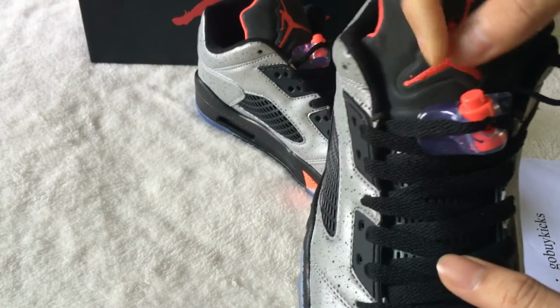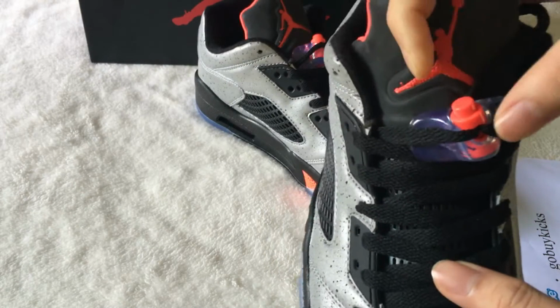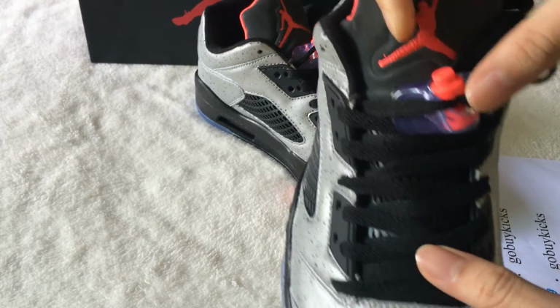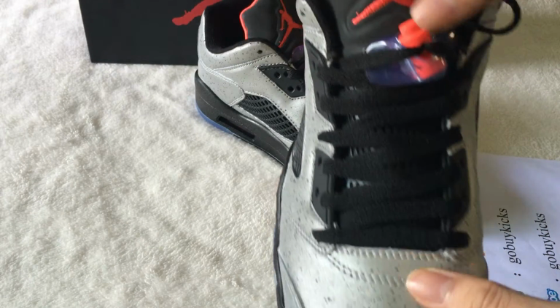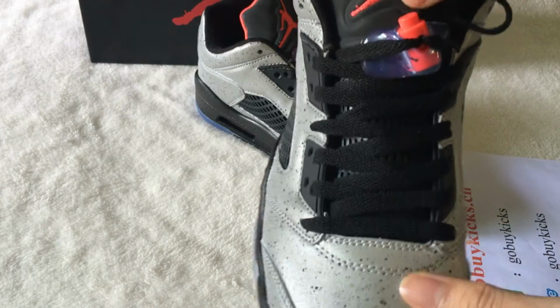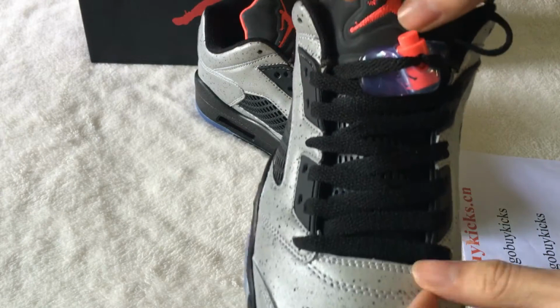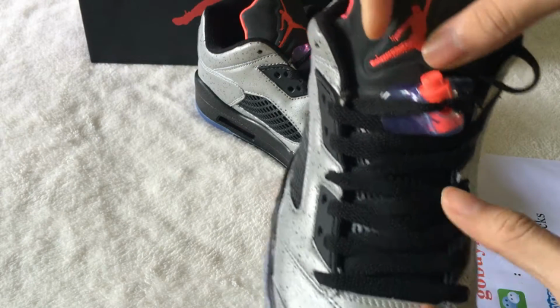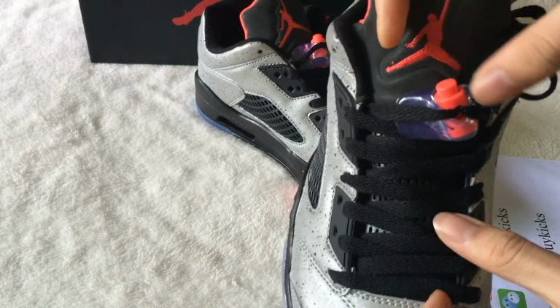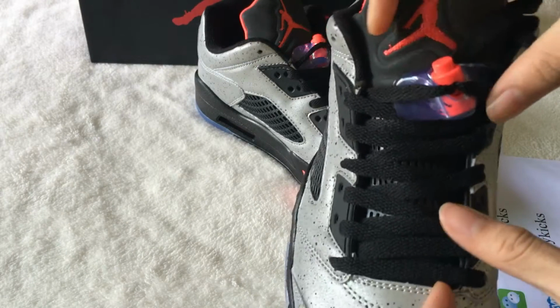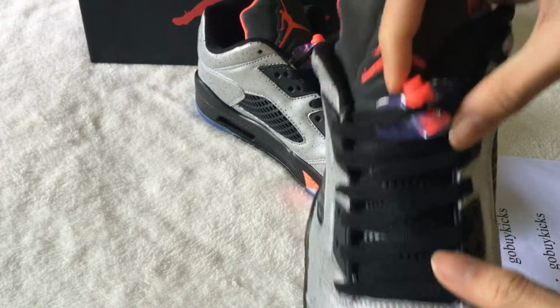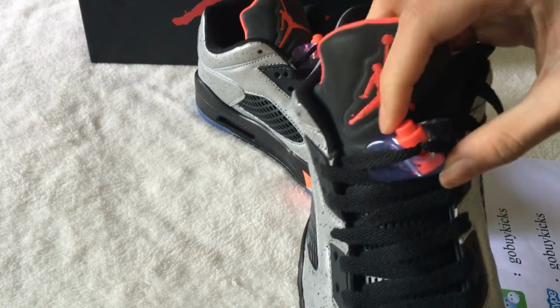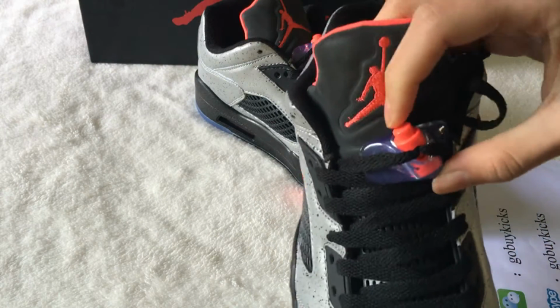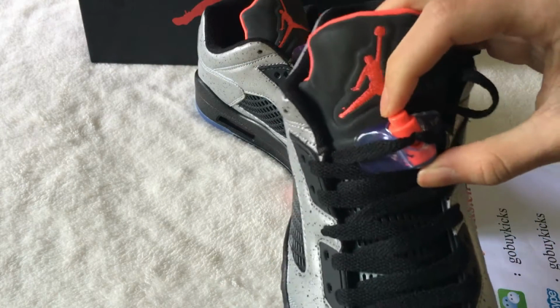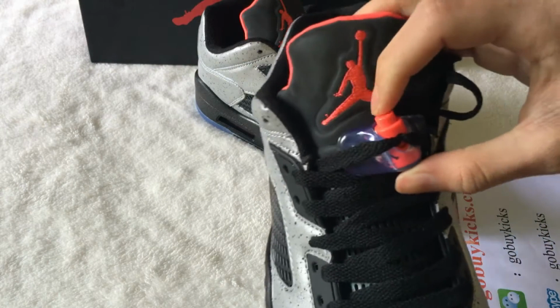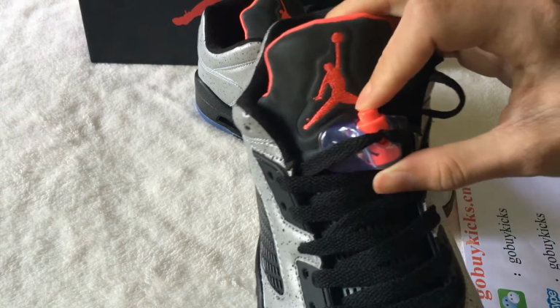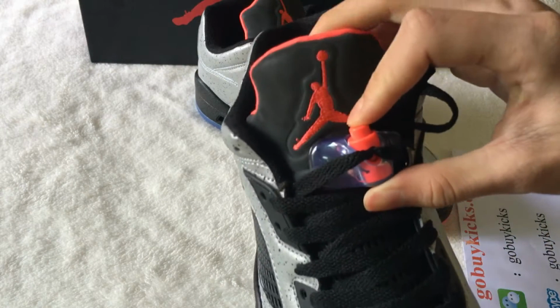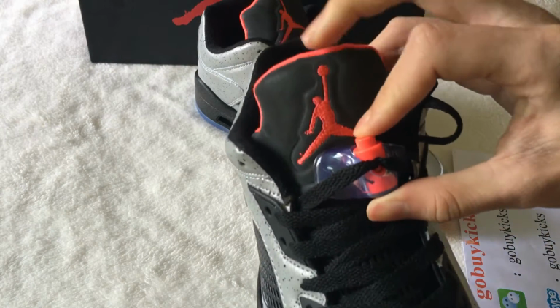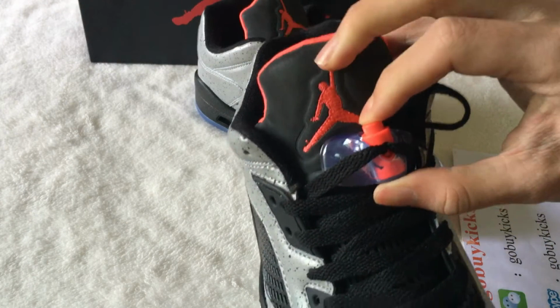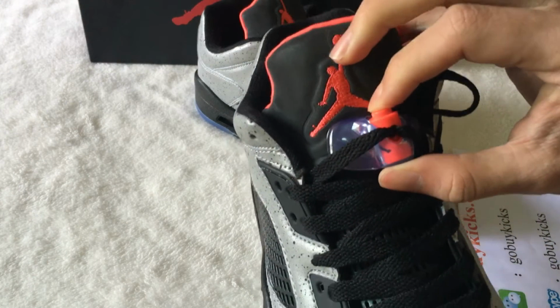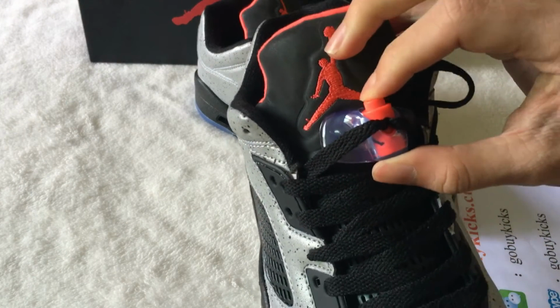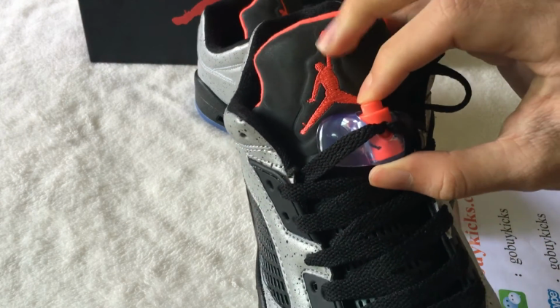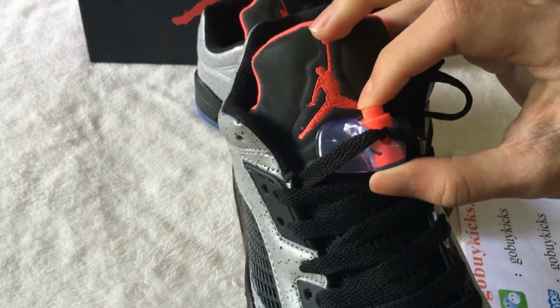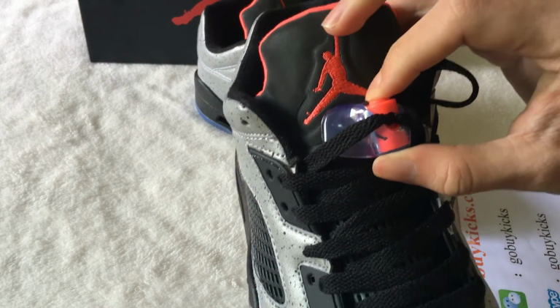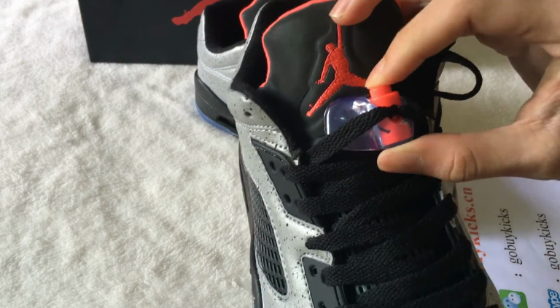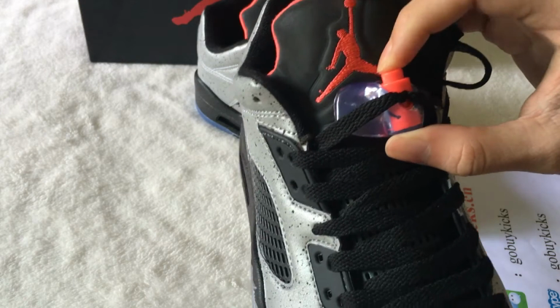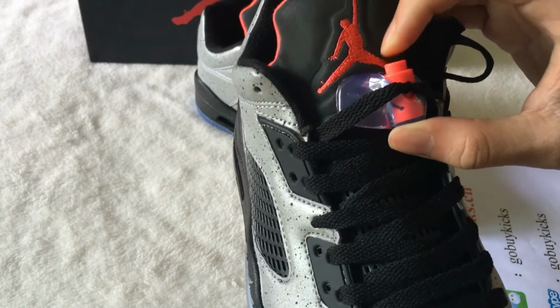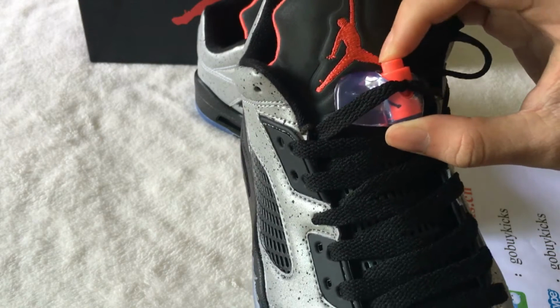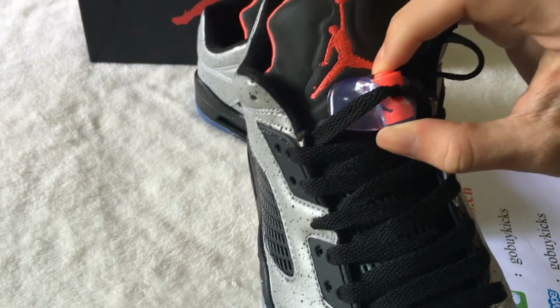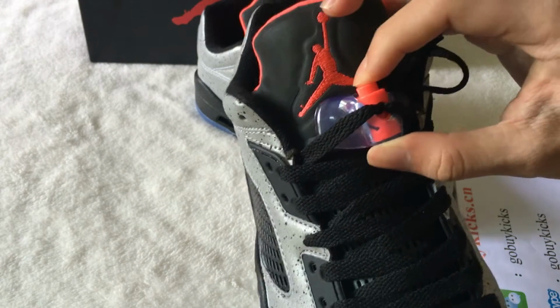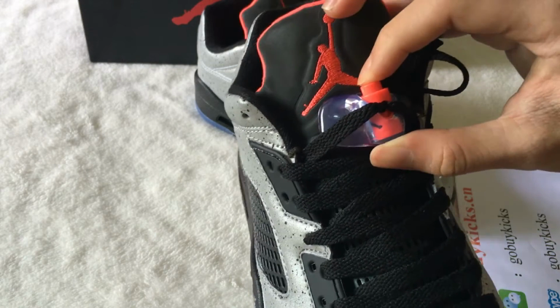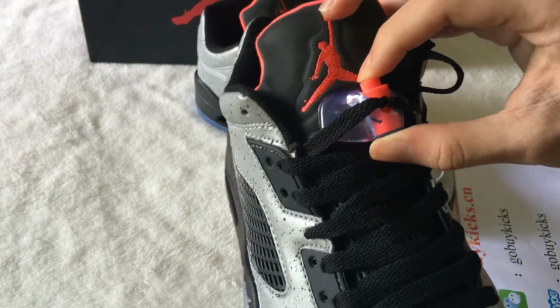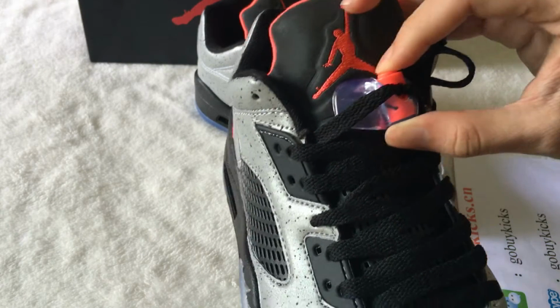Check the shoe lace. On the shoe tongue, you can see a pink color Jordan shoe logo.